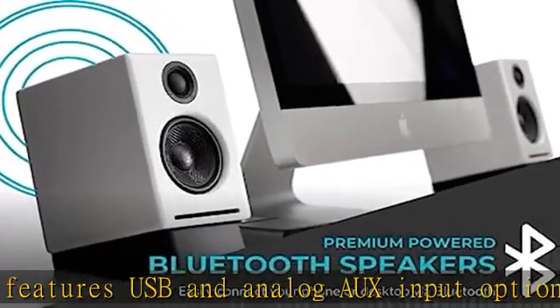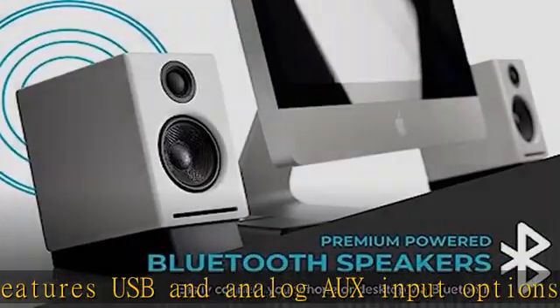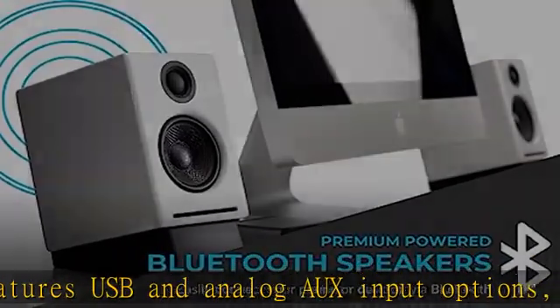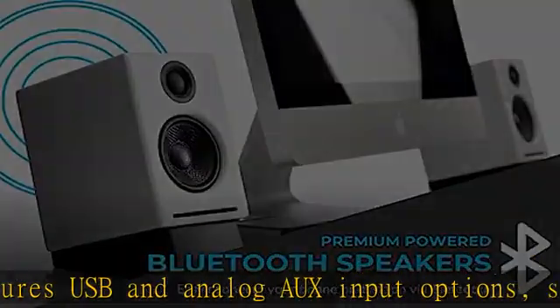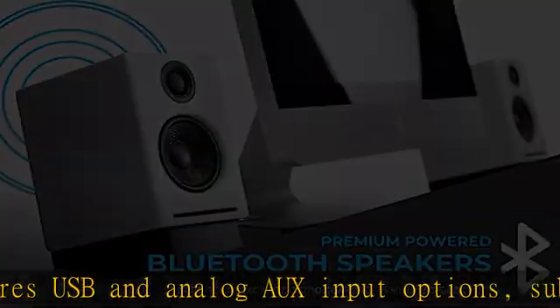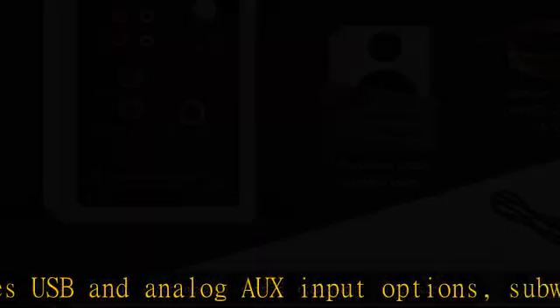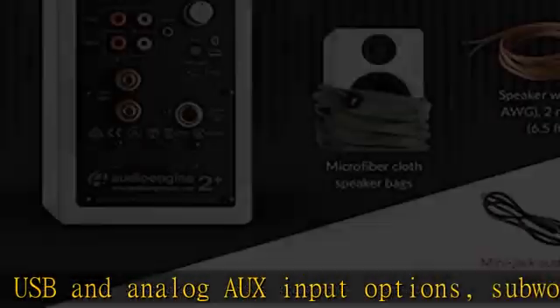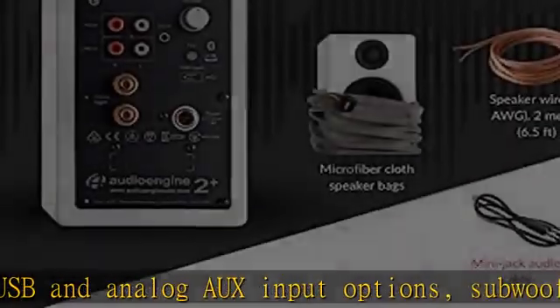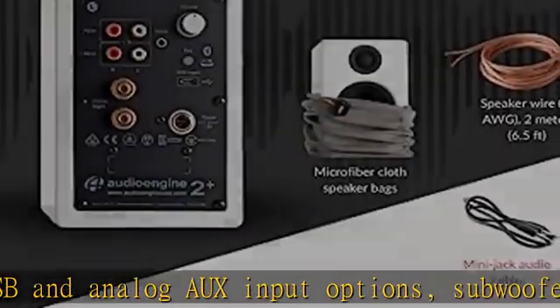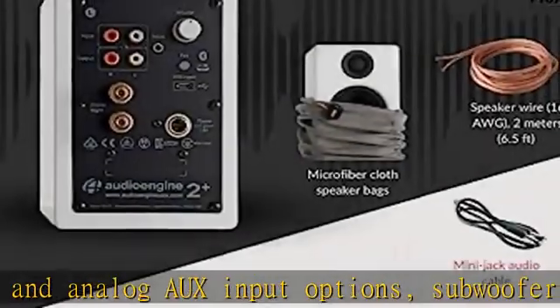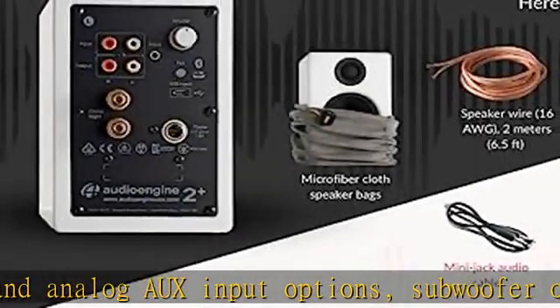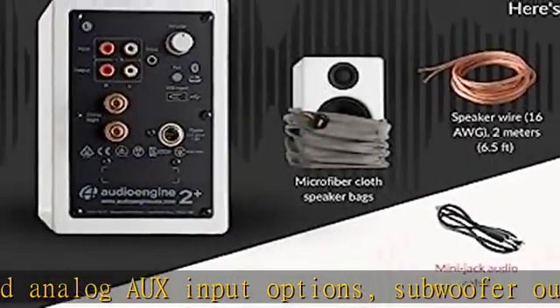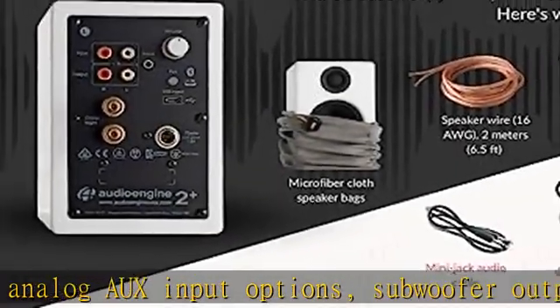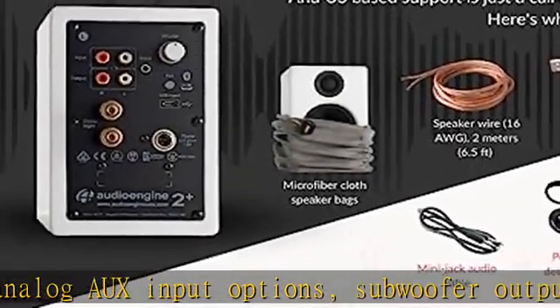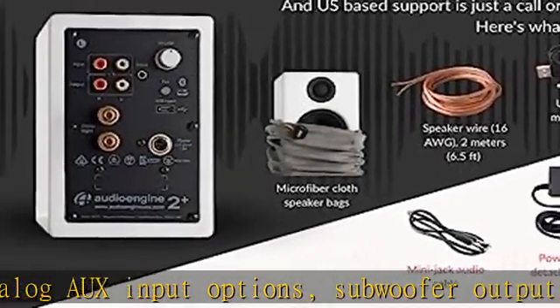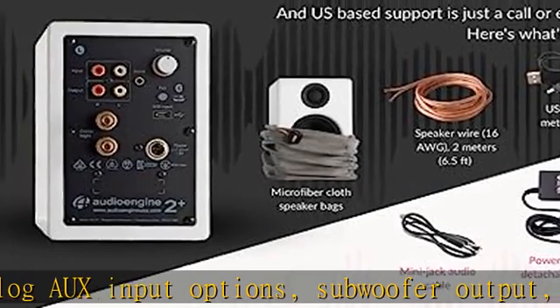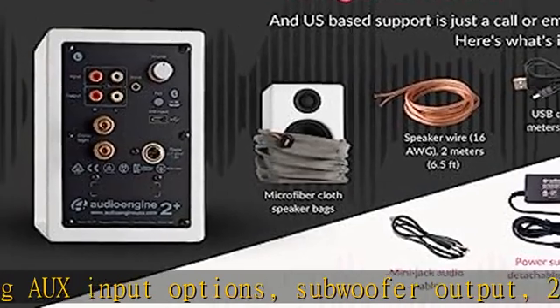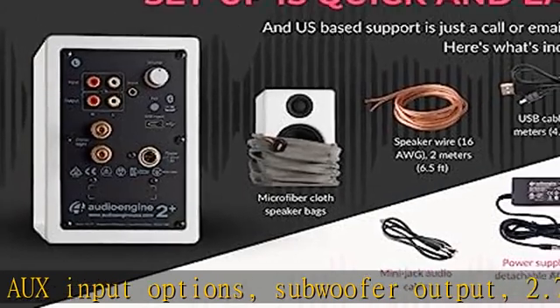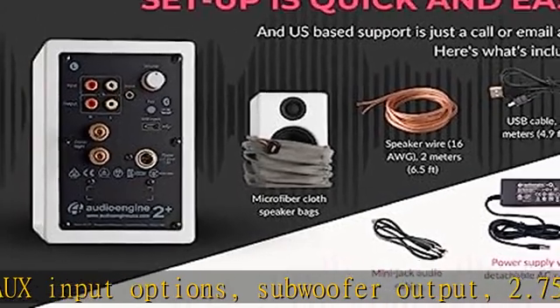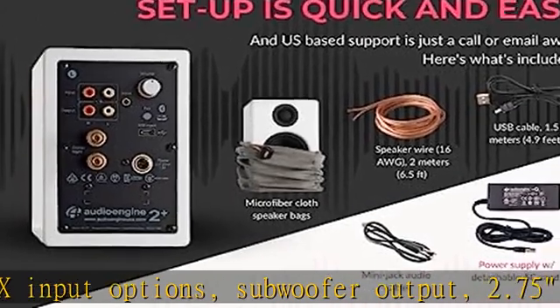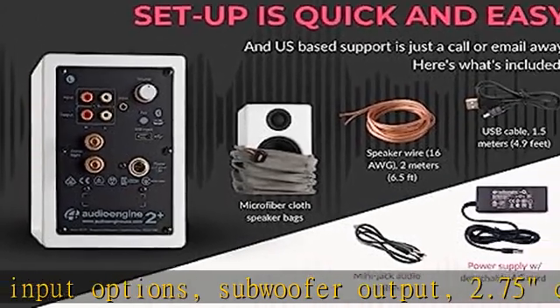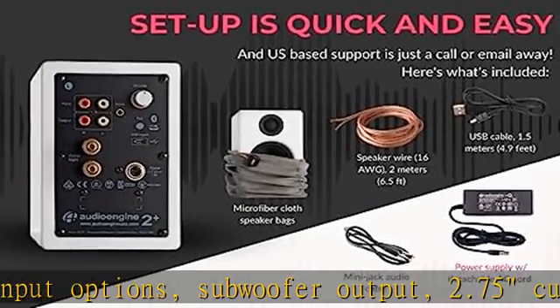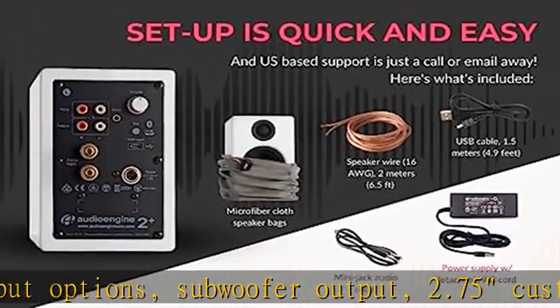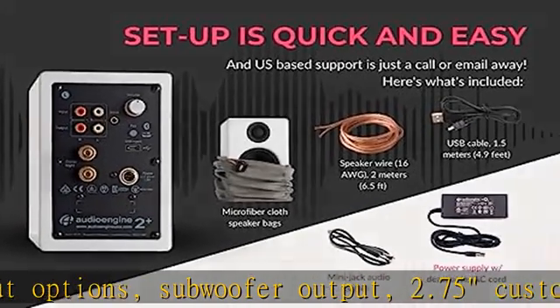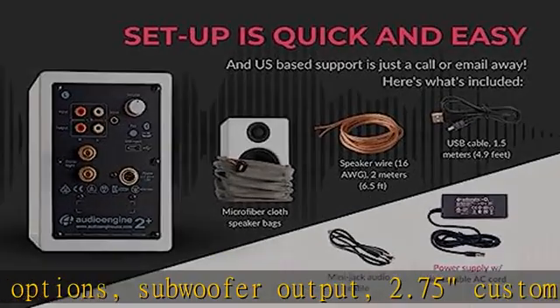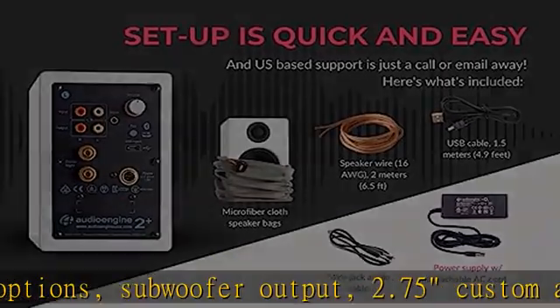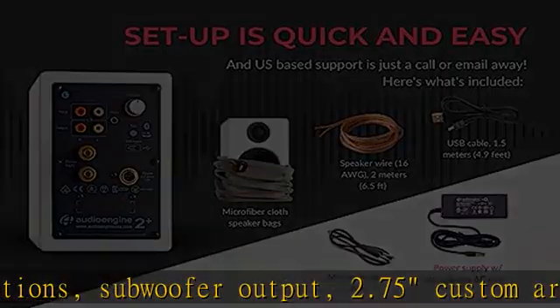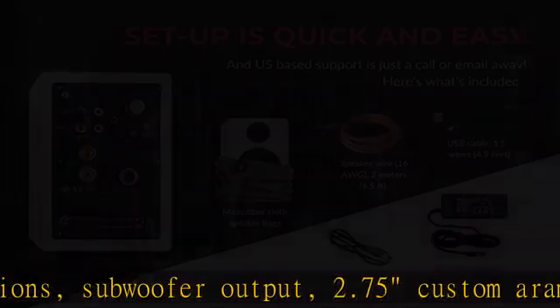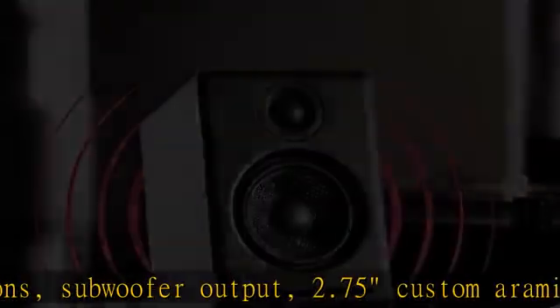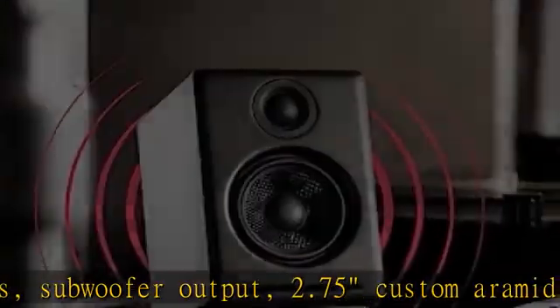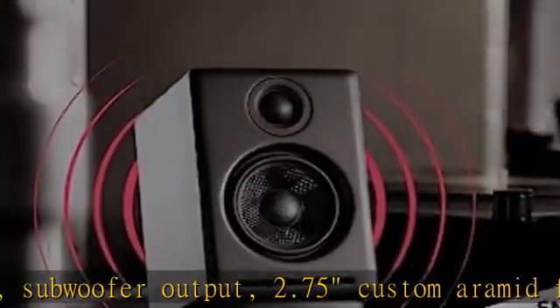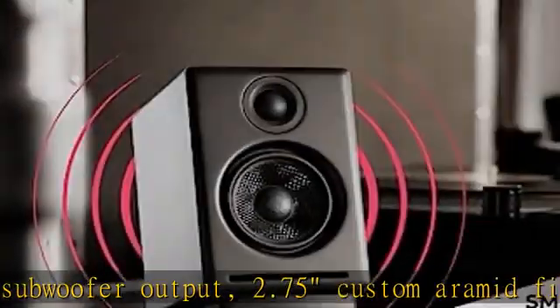Wireless speakers paired with a warranty. Based in Austin, TX, AudioEngine is proud to provide a premium computer speaker and home stereo sound.